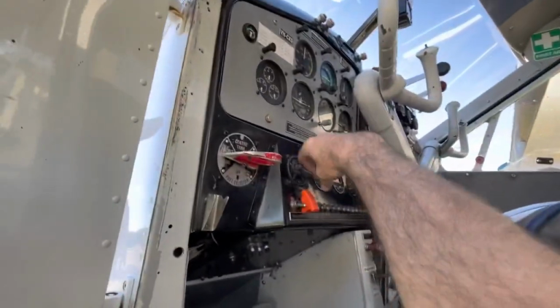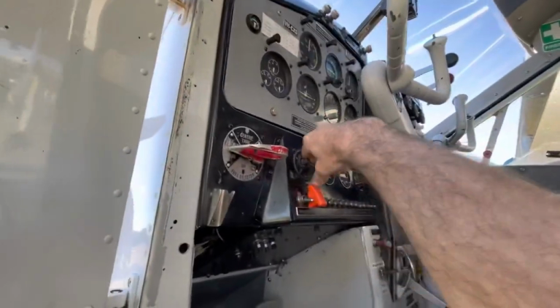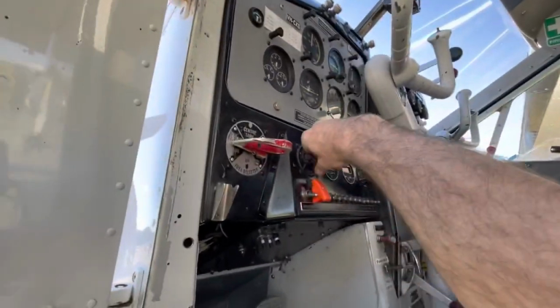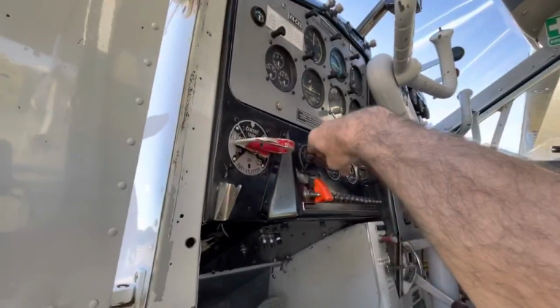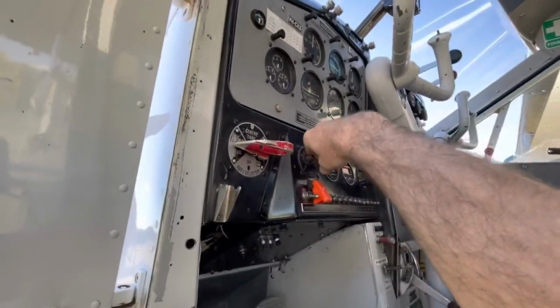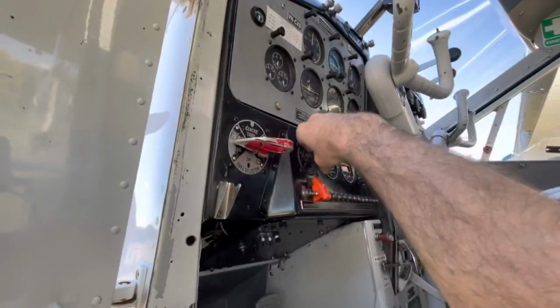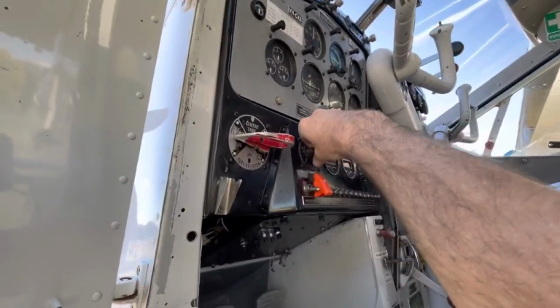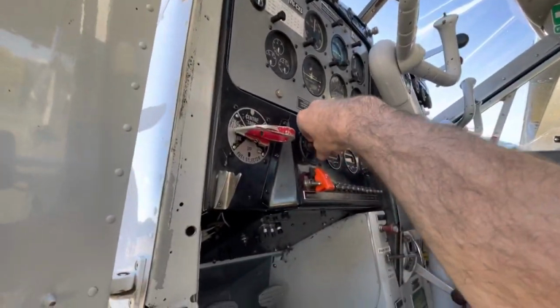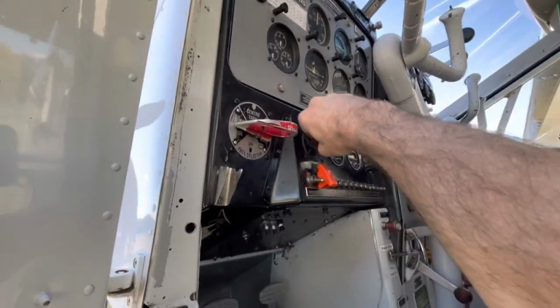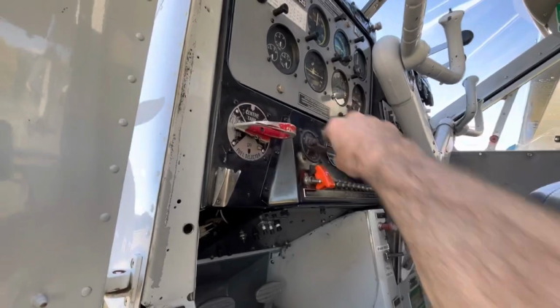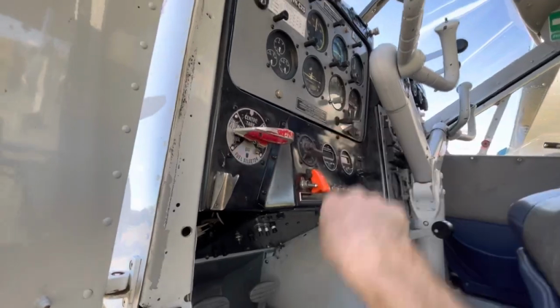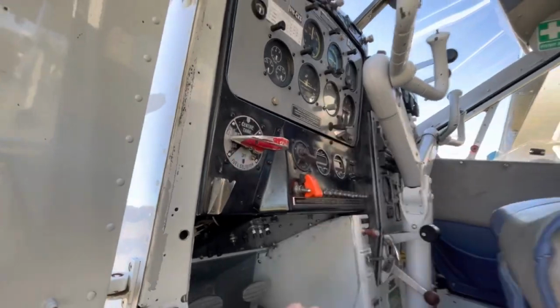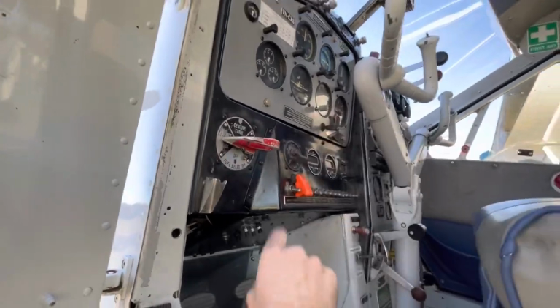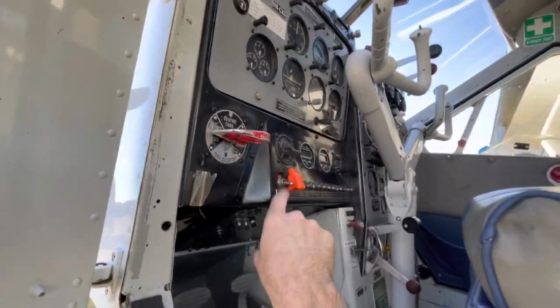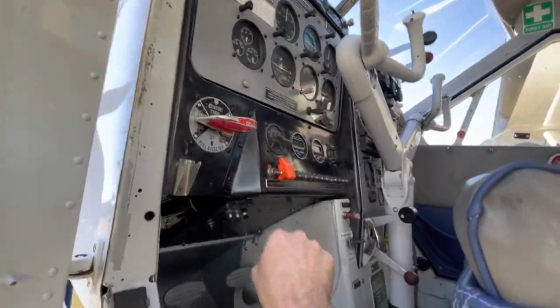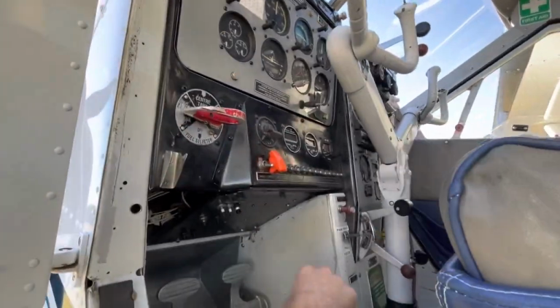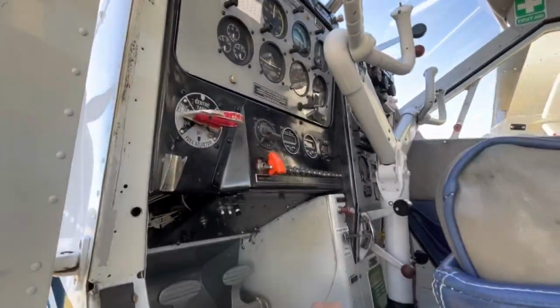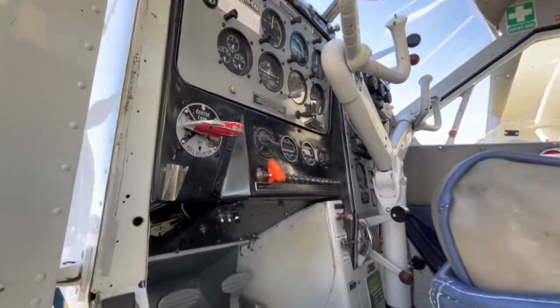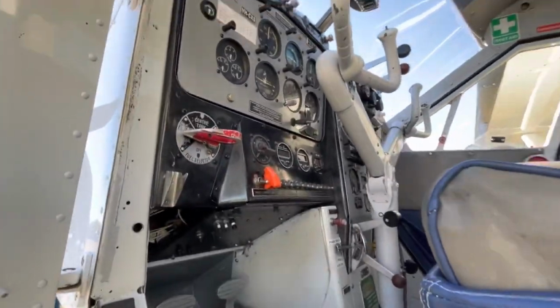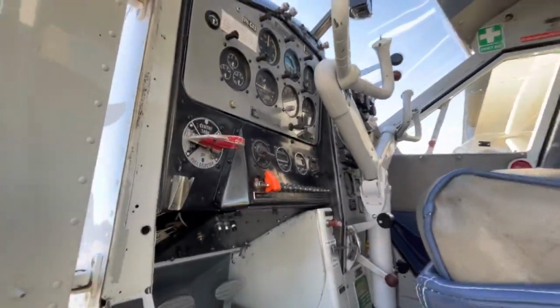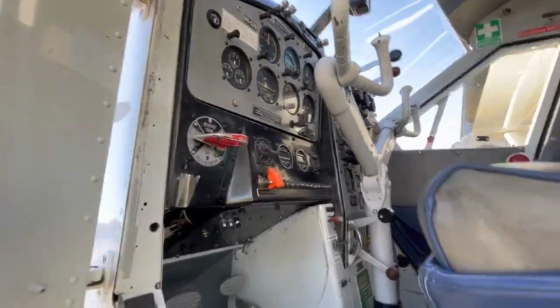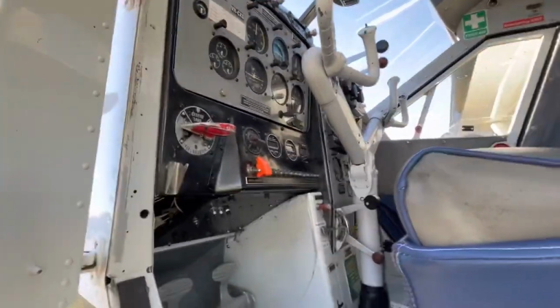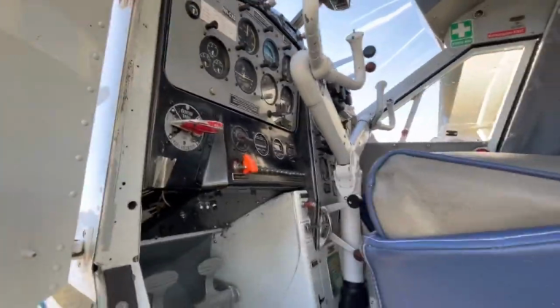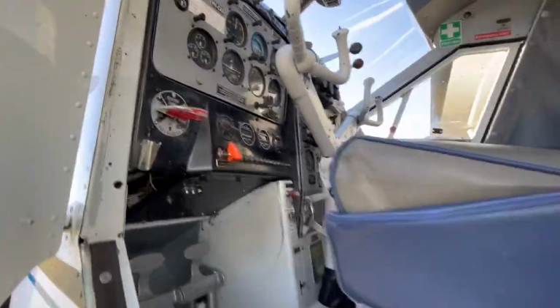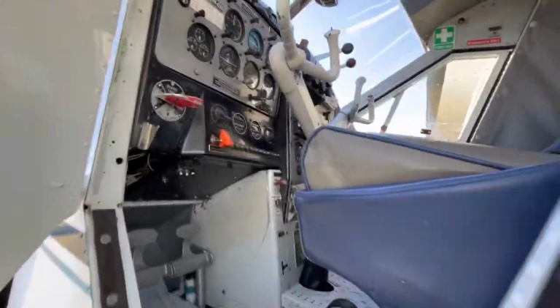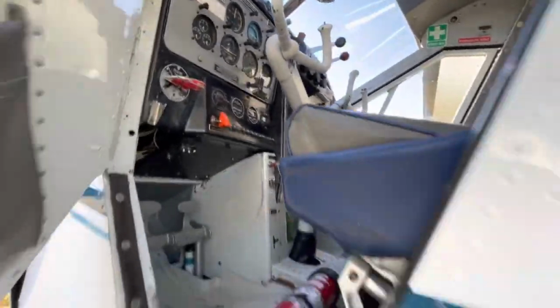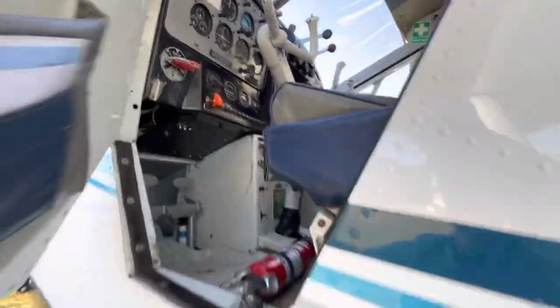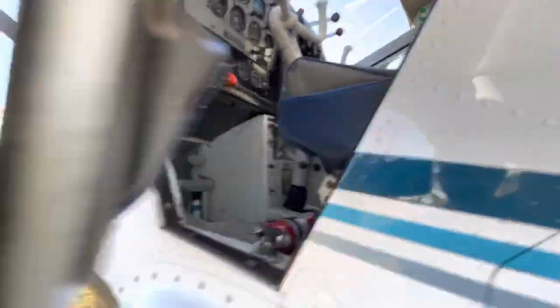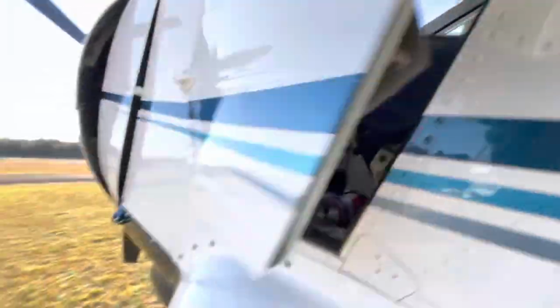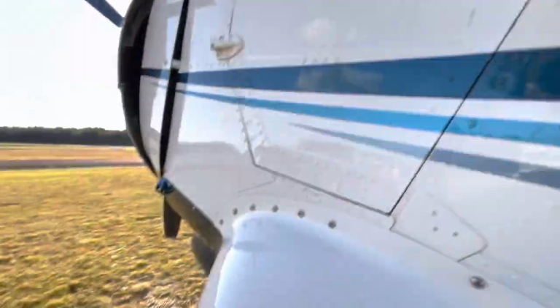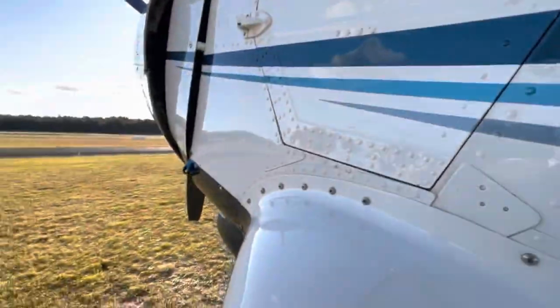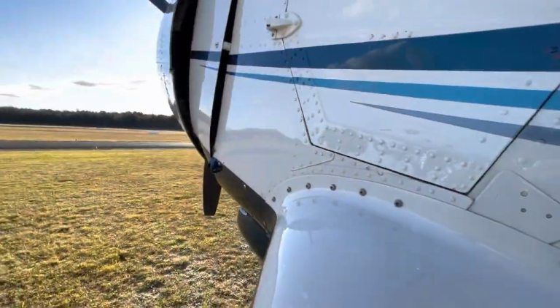We'll make sure all the switches are off and shut the door.